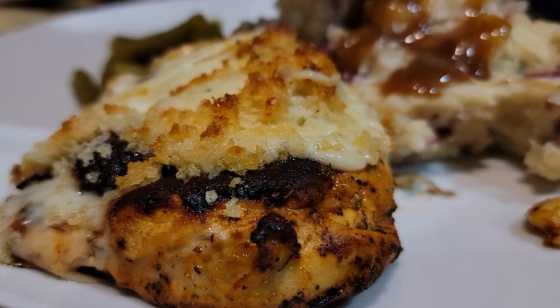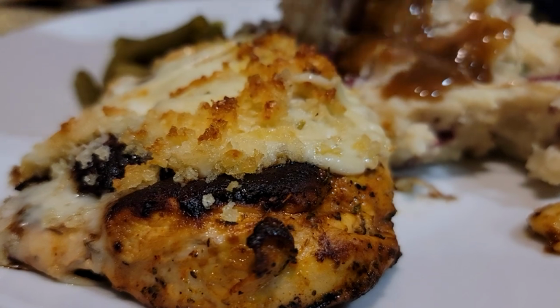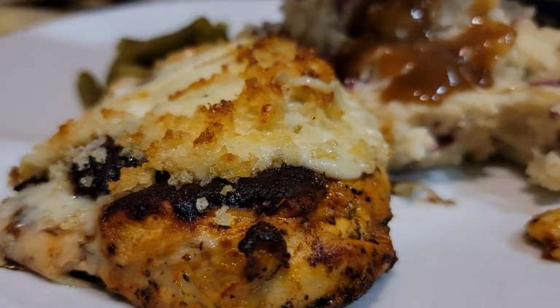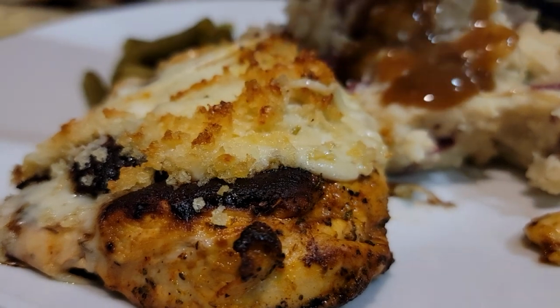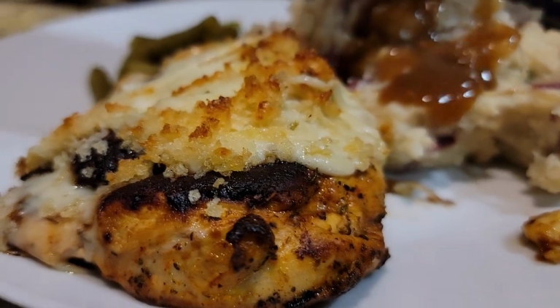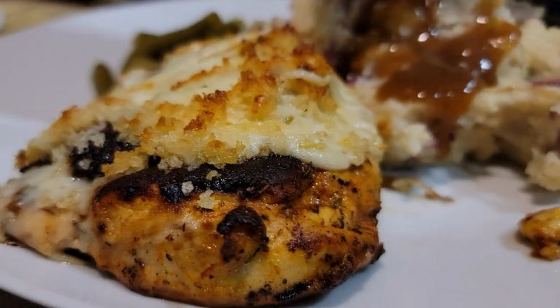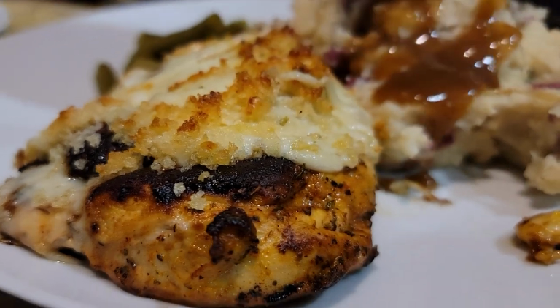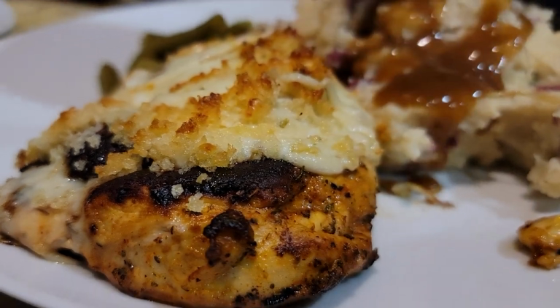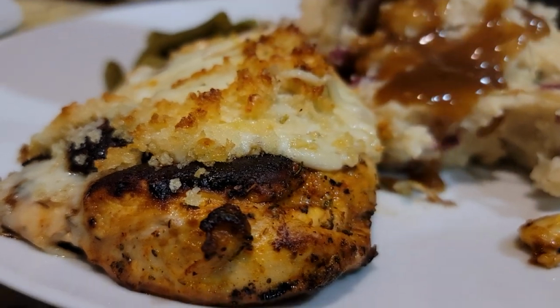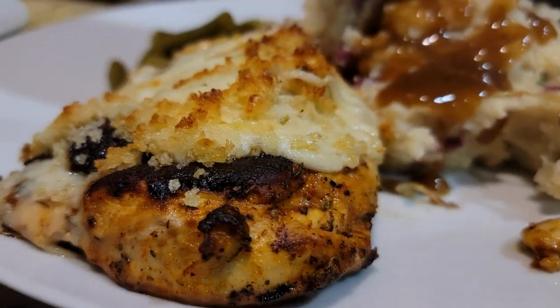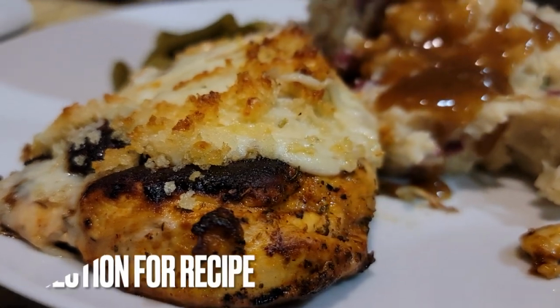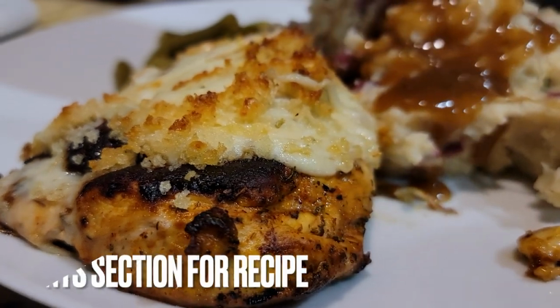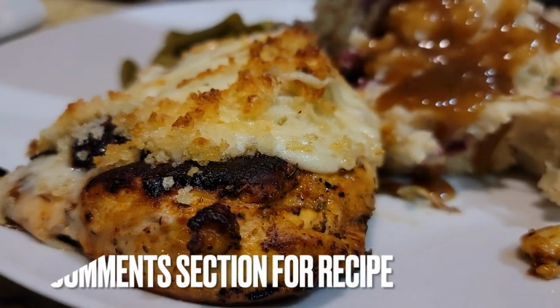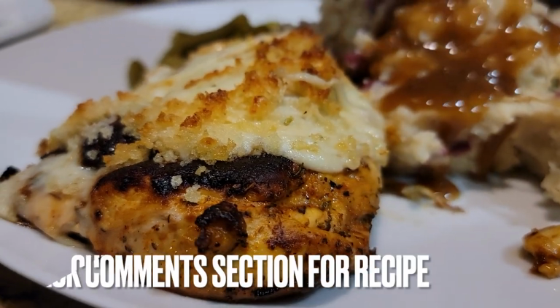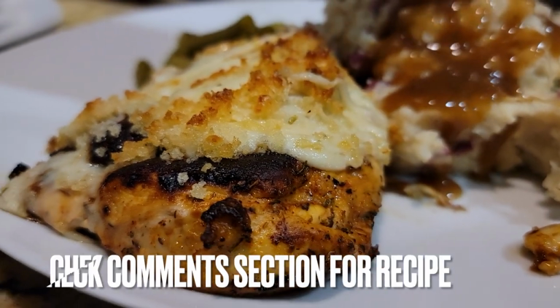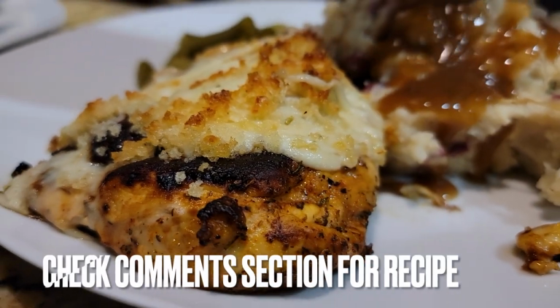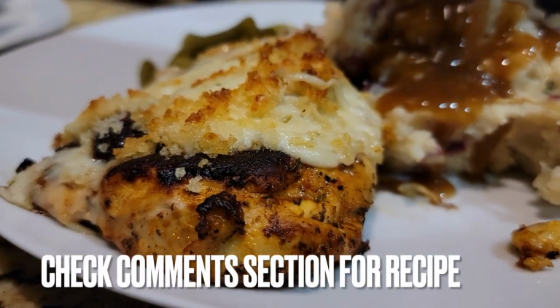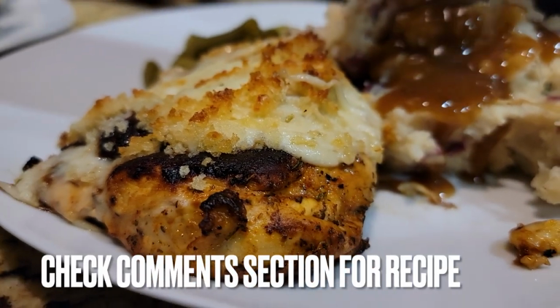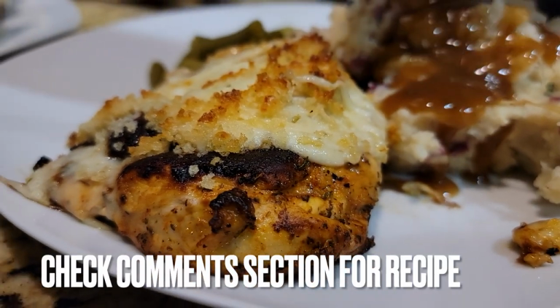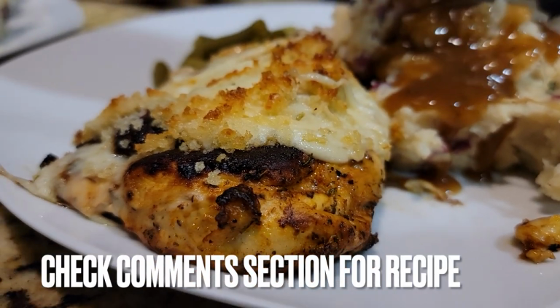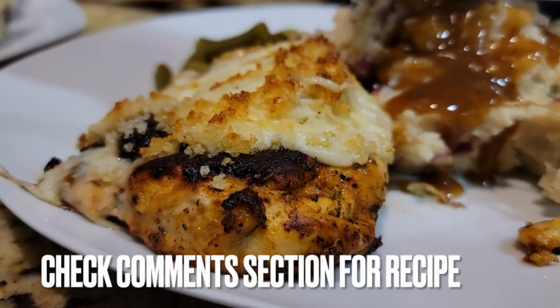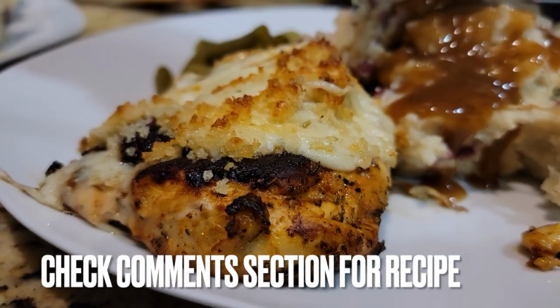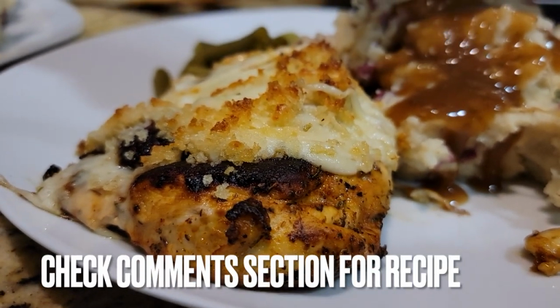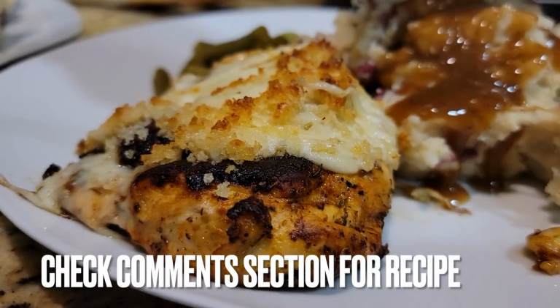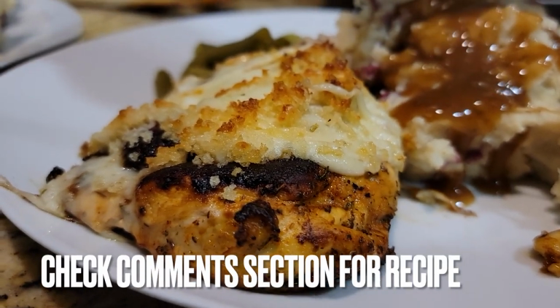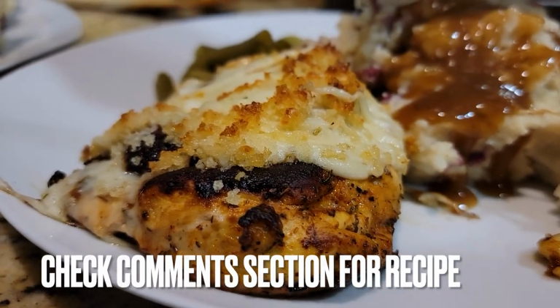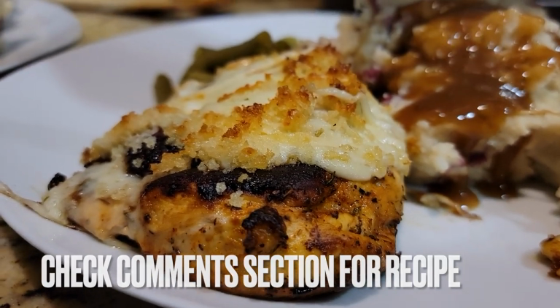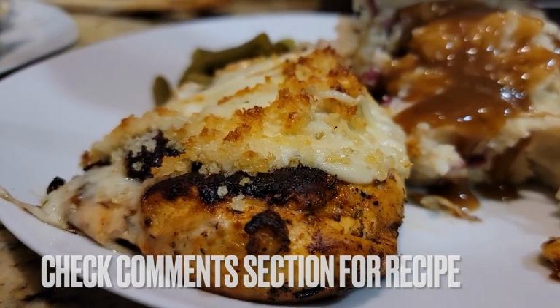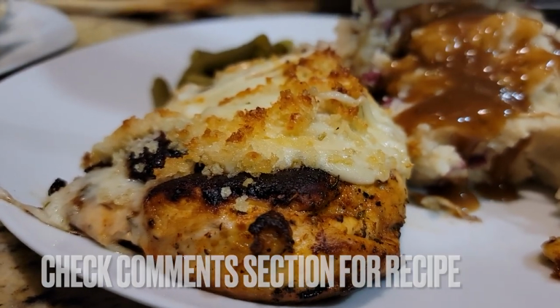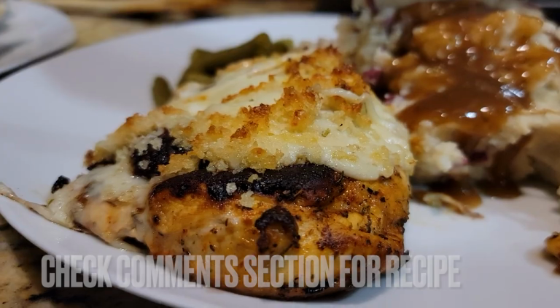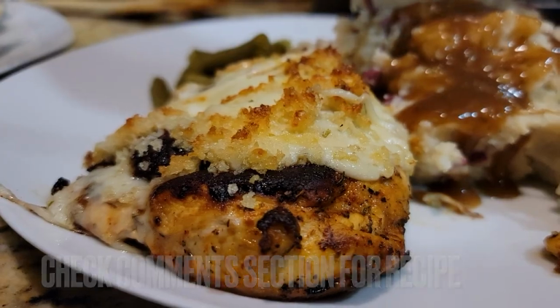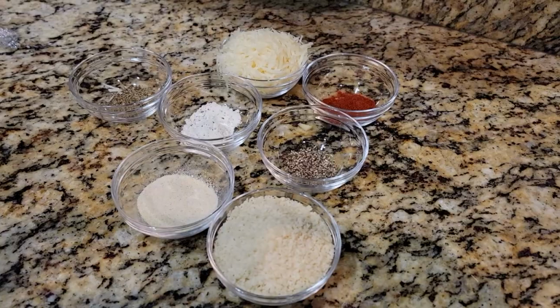Longhorn's parmesan chicken recipe is legit. Here's our version of it, but we're gonna make this even healthier in part two. Let's go.